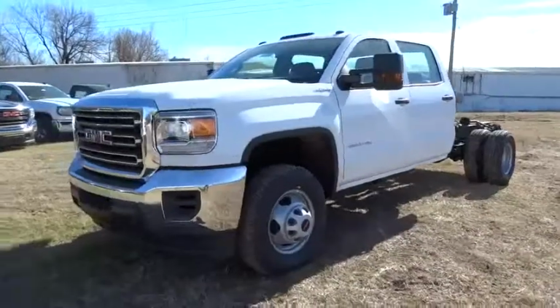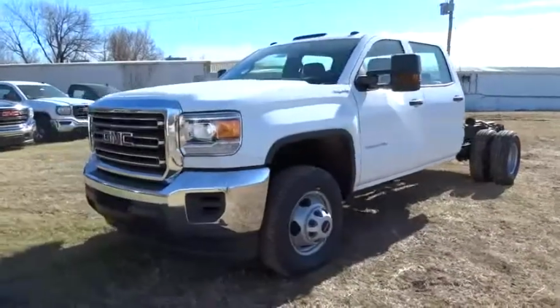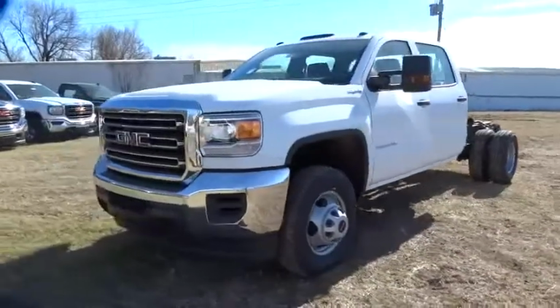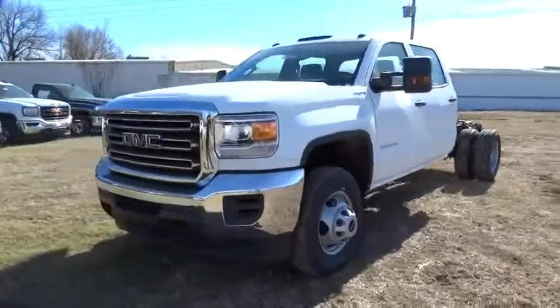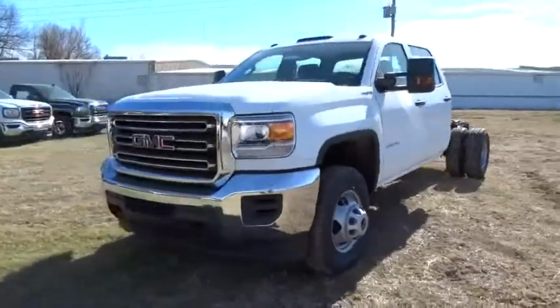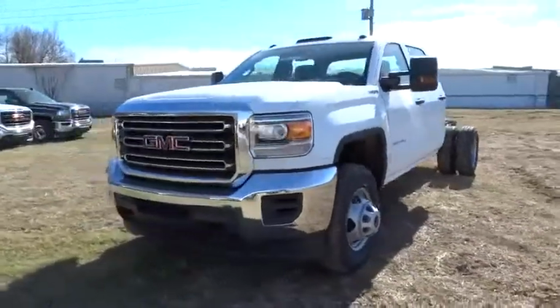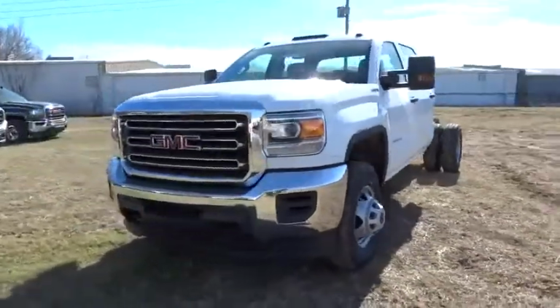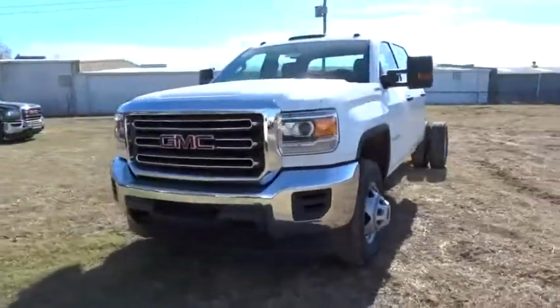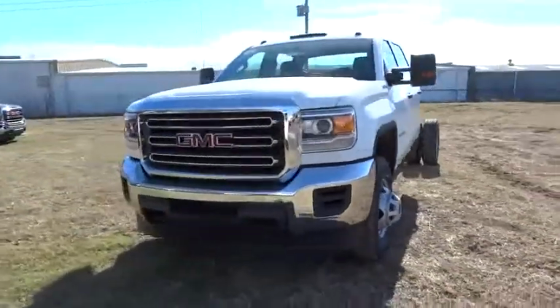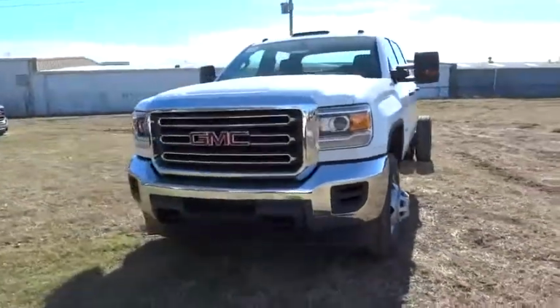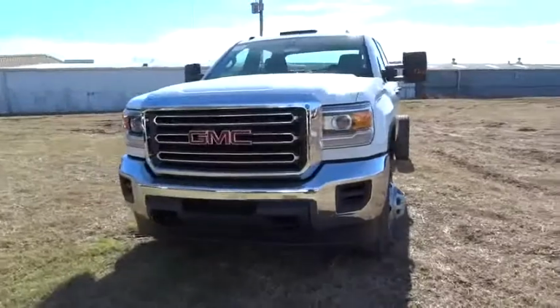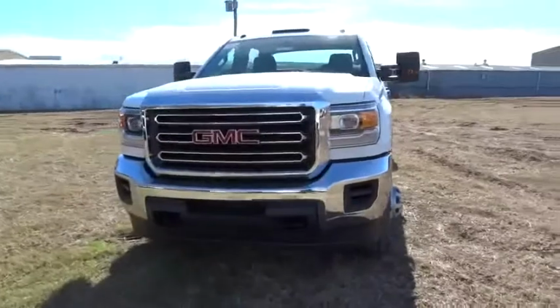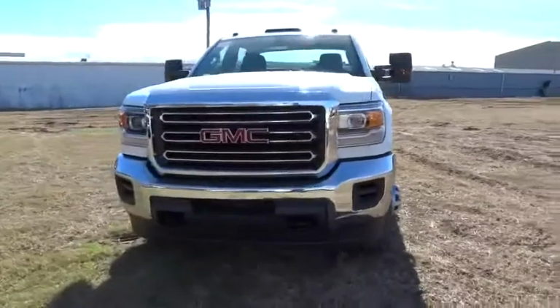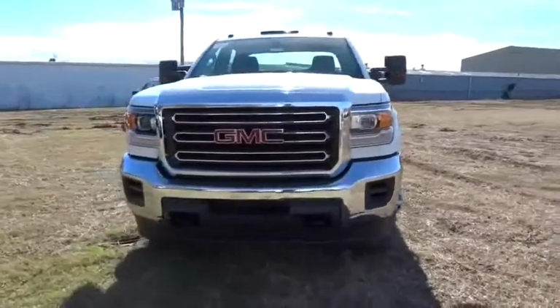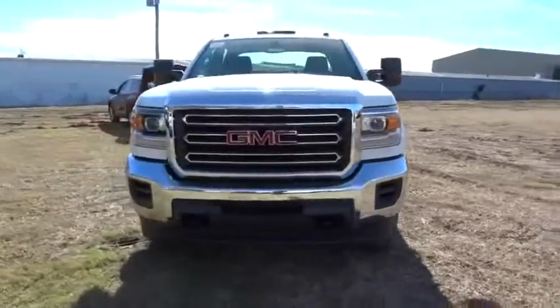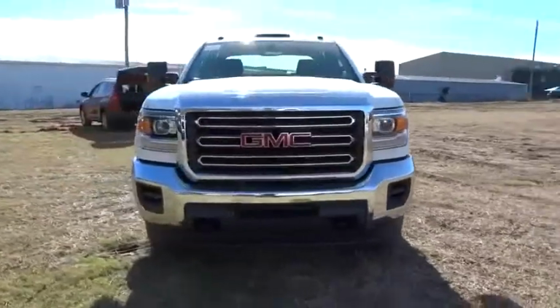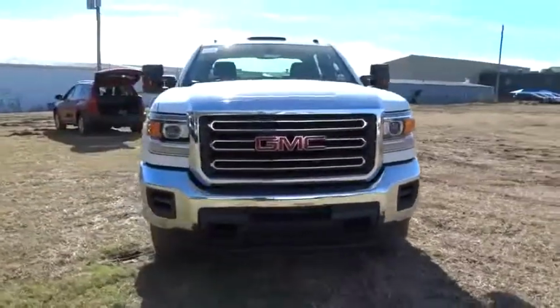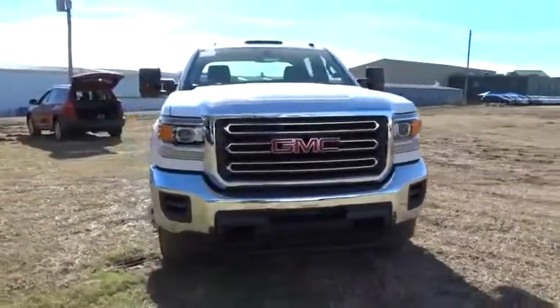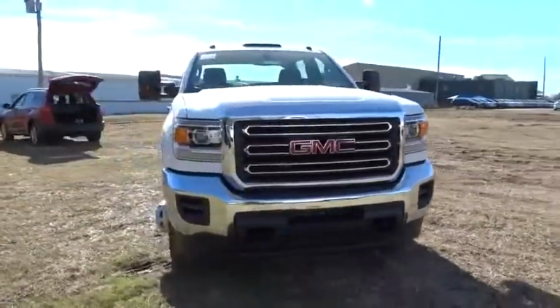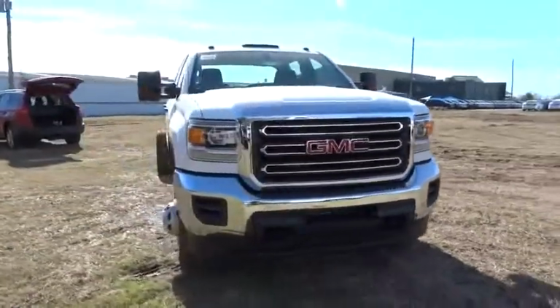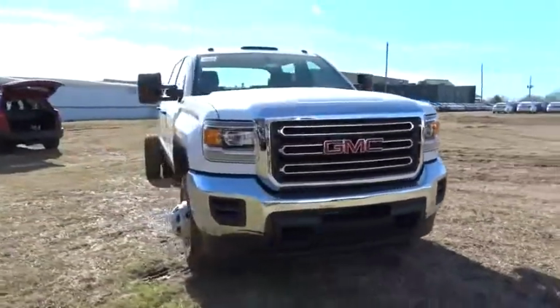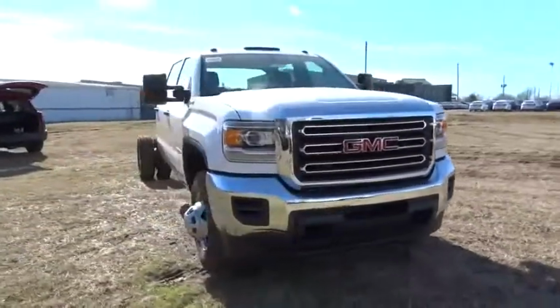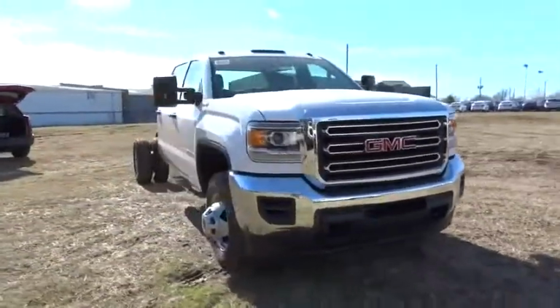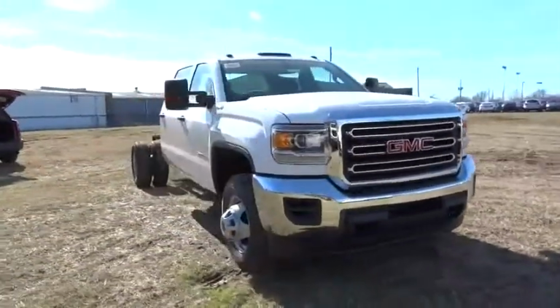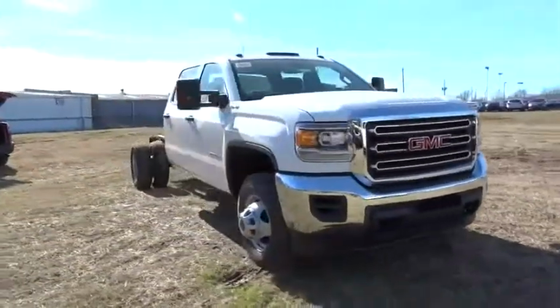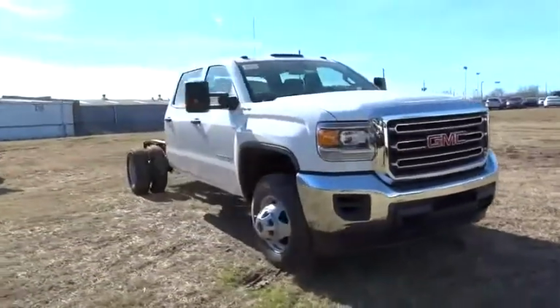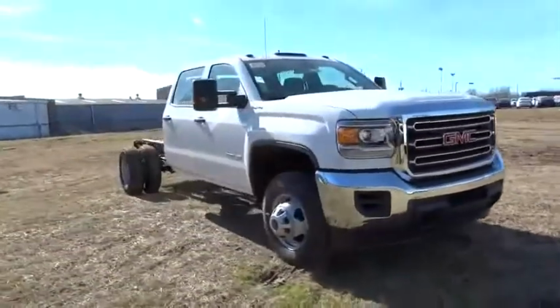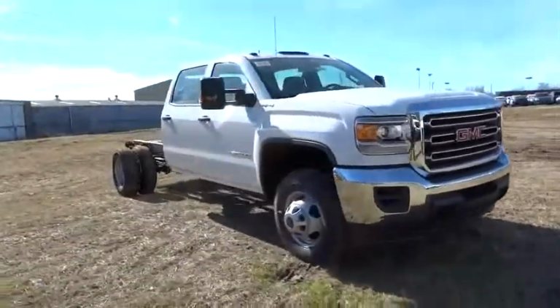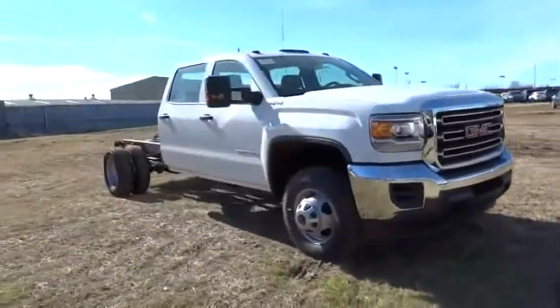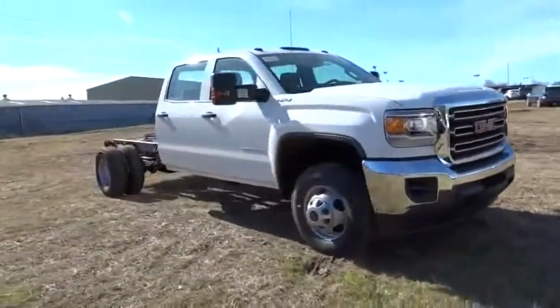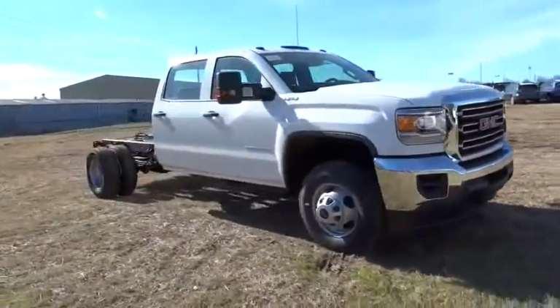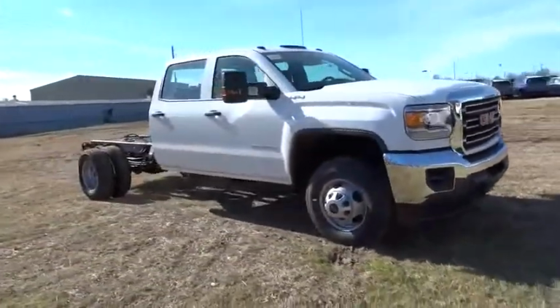2016 Sierra 3500 HD. Sierra 3500 HD — epic power at a not-so-epic price.